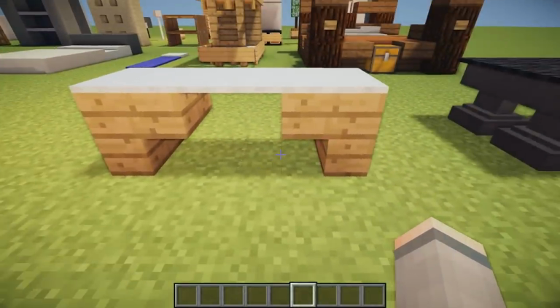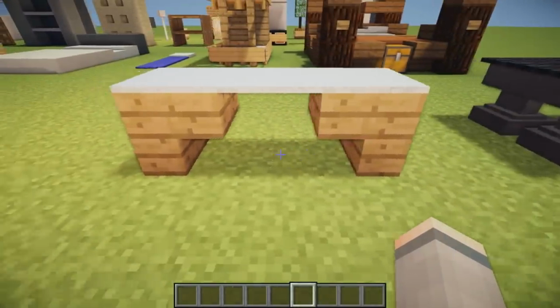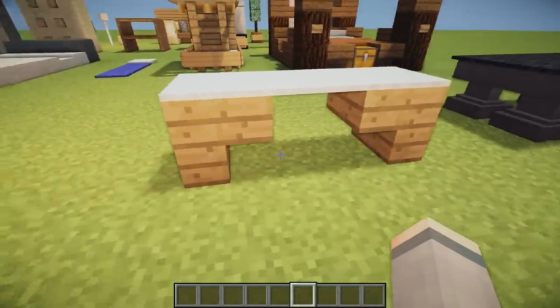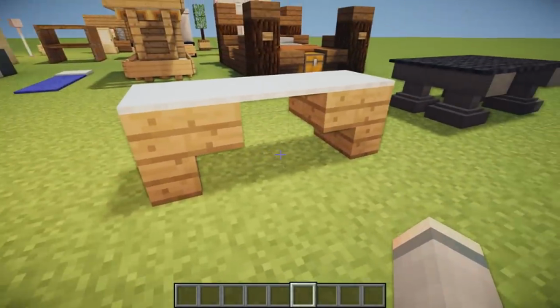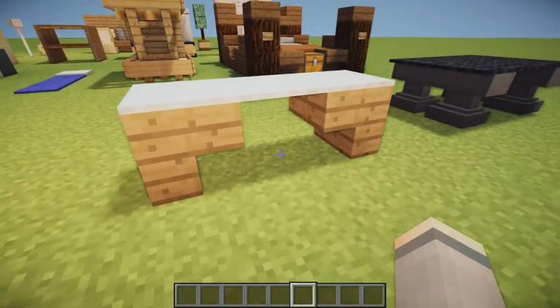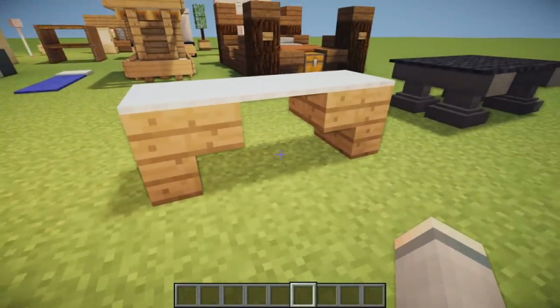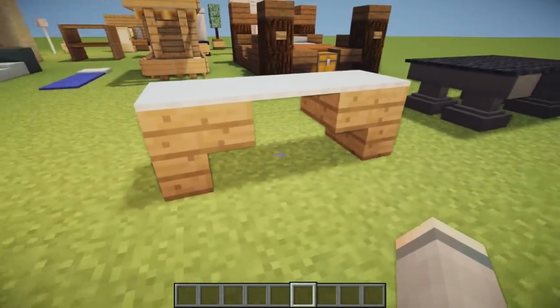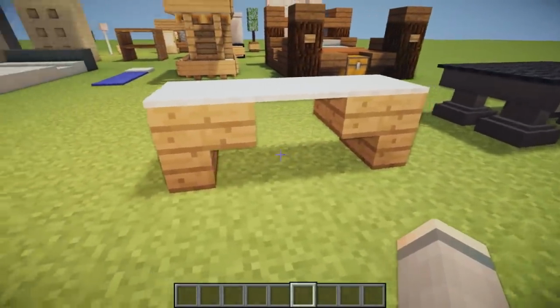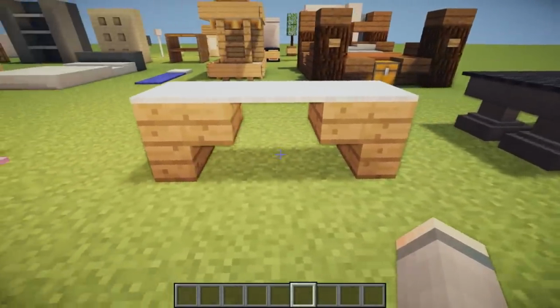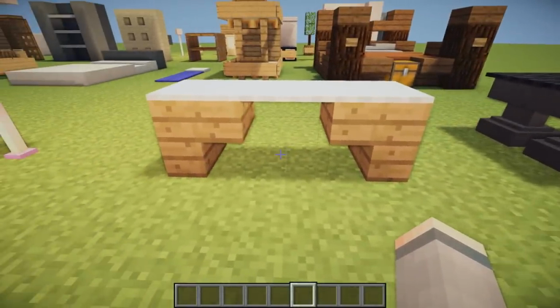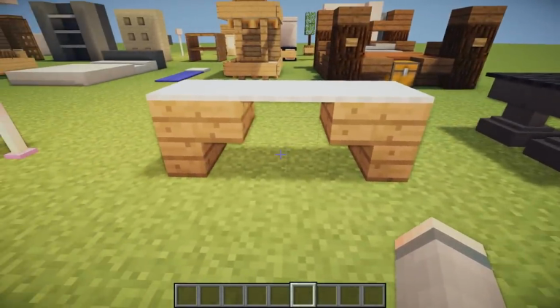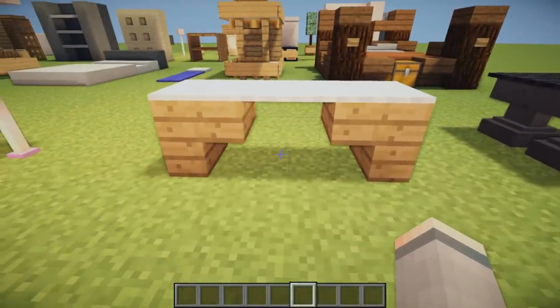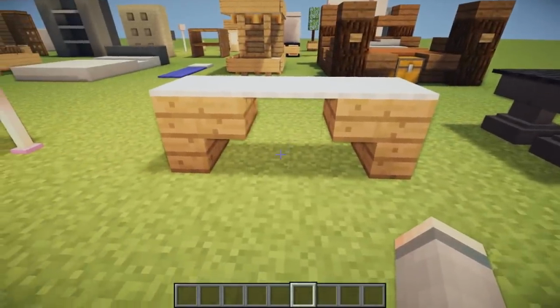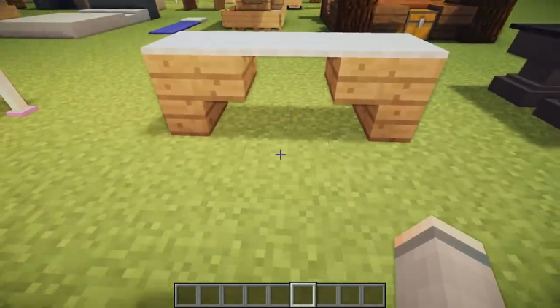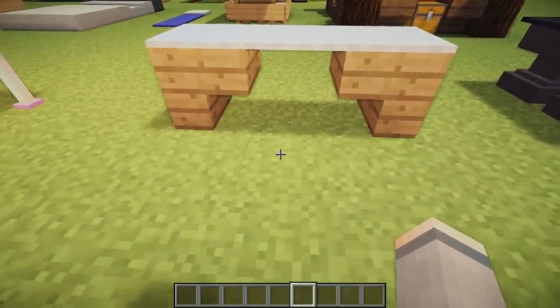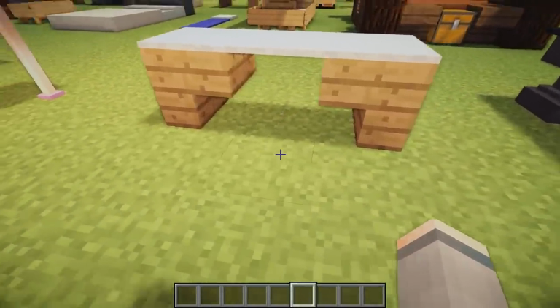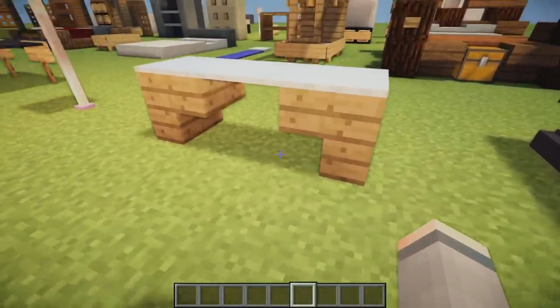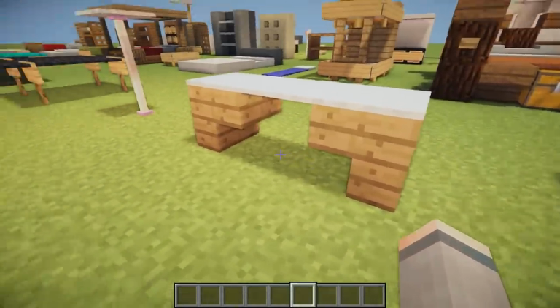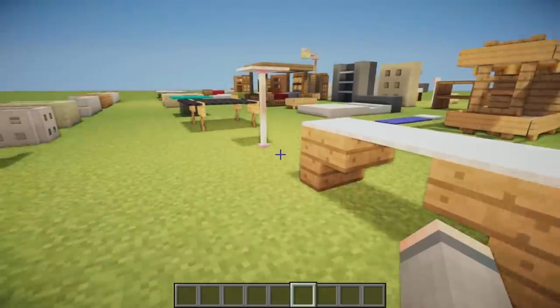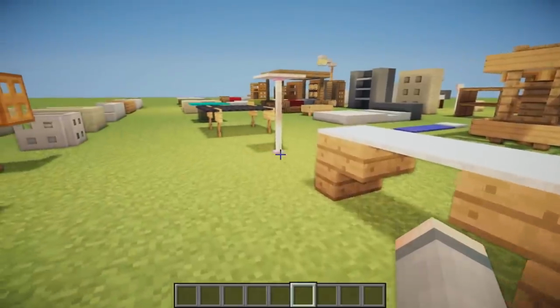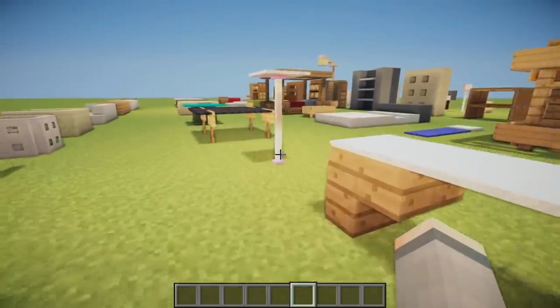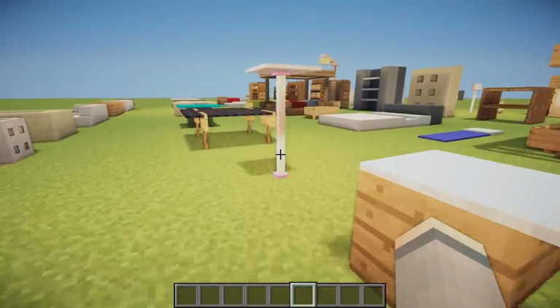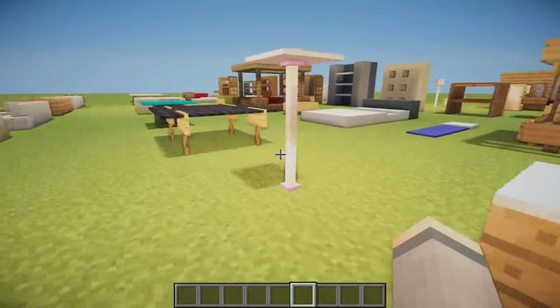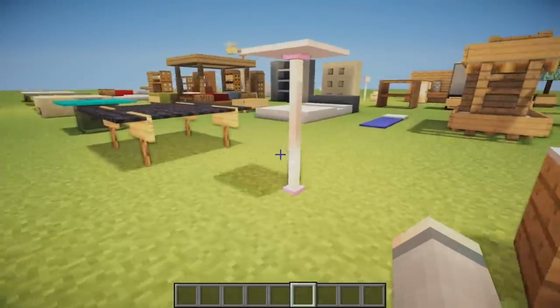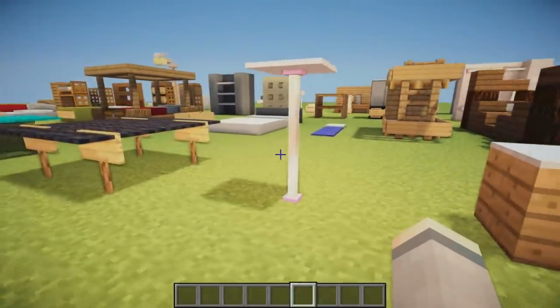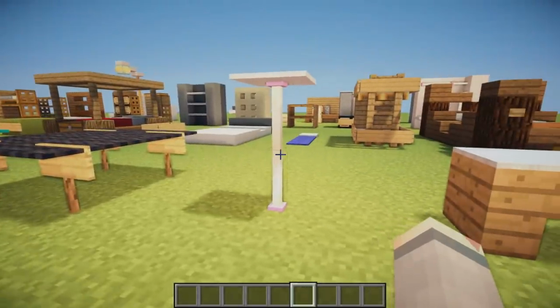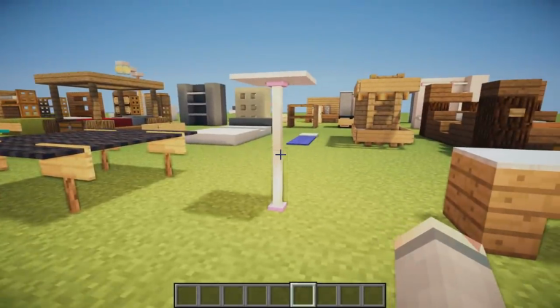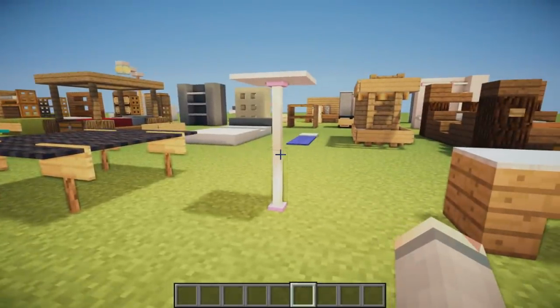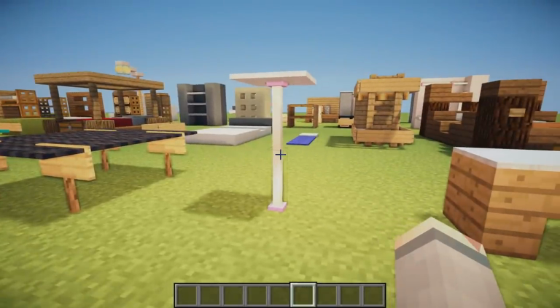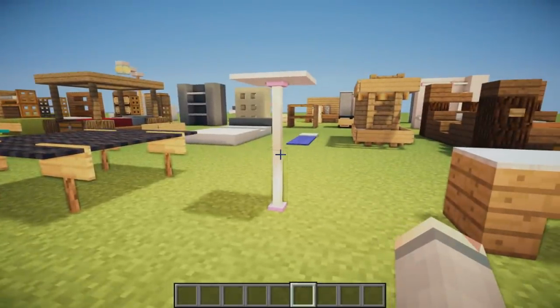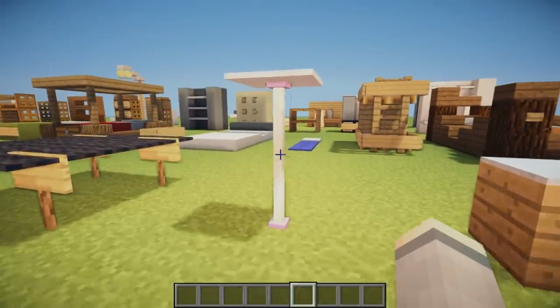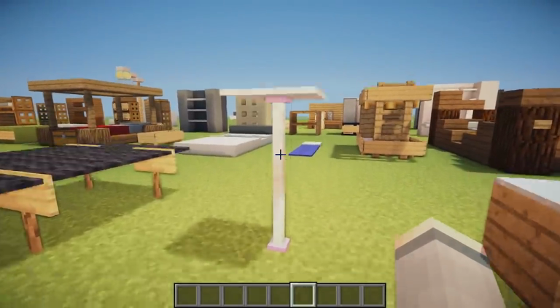Next we have the same kind of design using white carpet going along the top, string, and then some upside-down stairs facing inwards. It kind of looks like an ironing board.